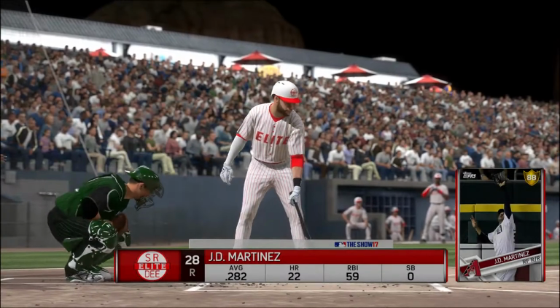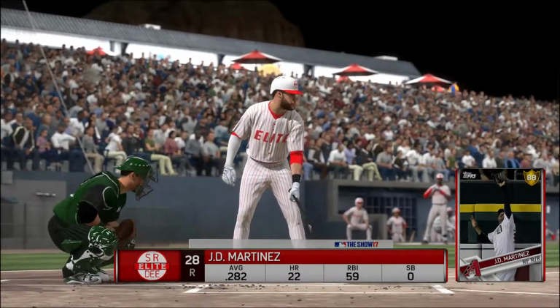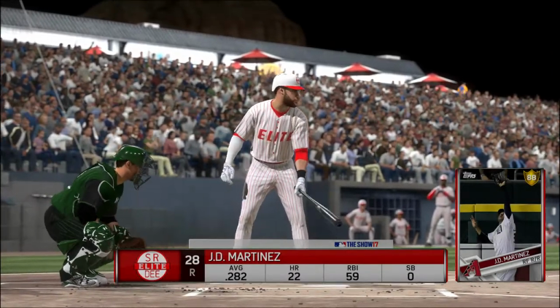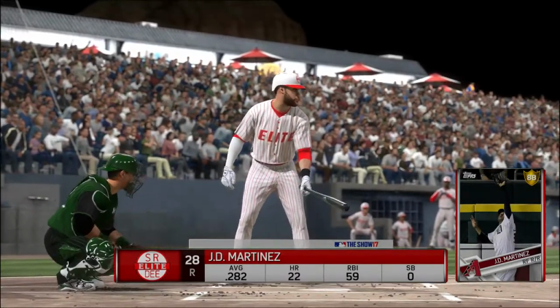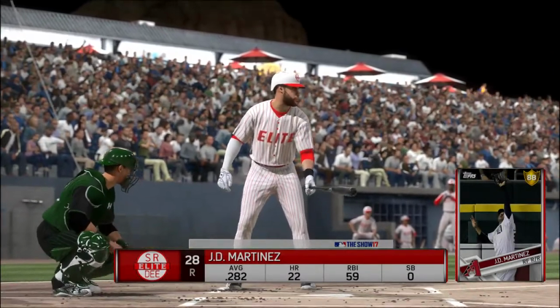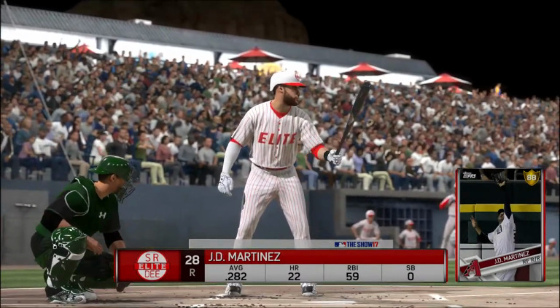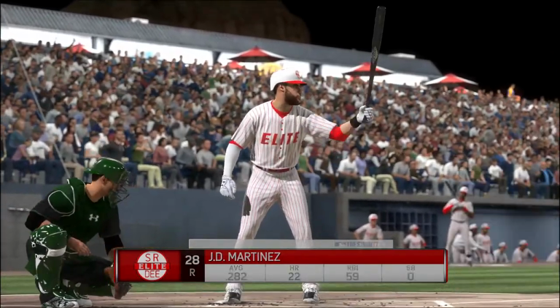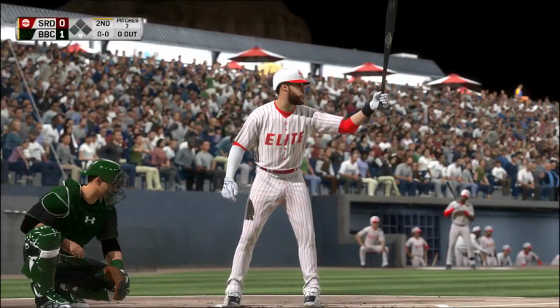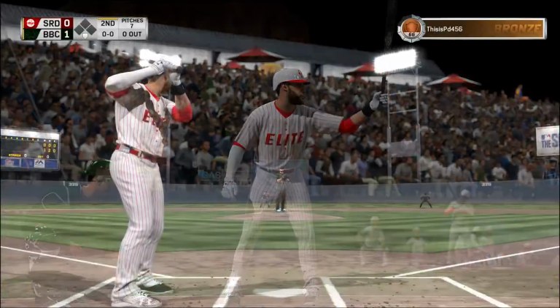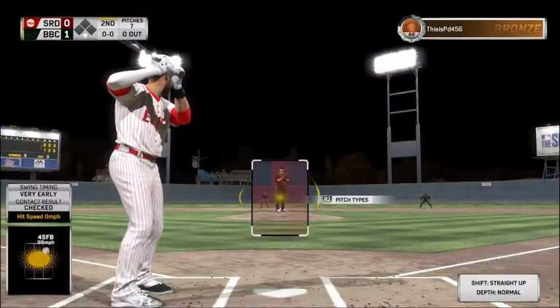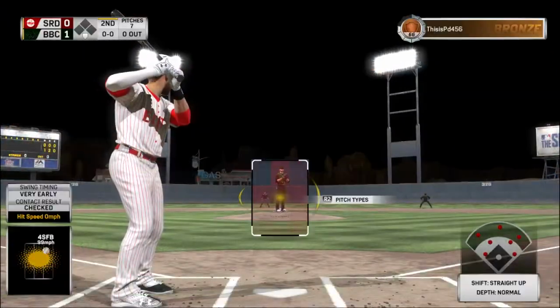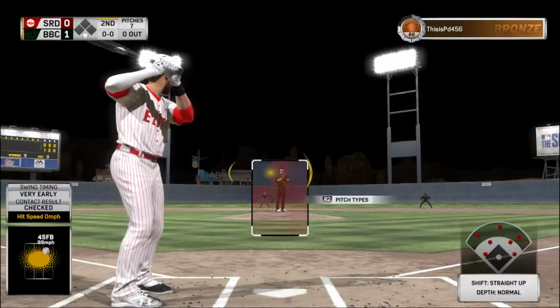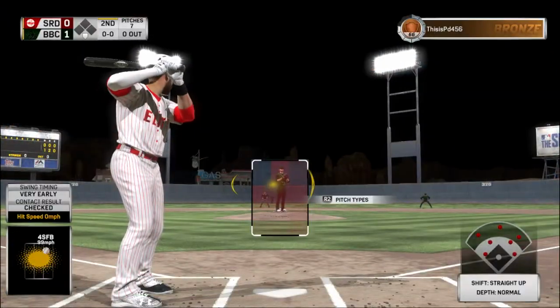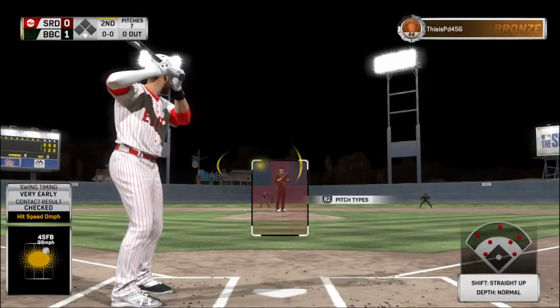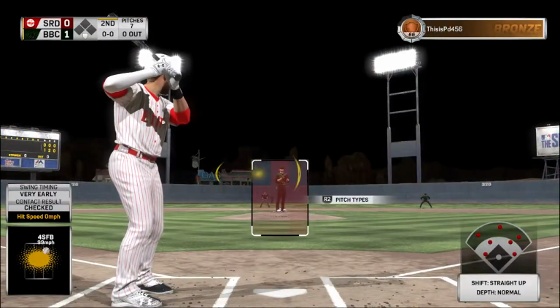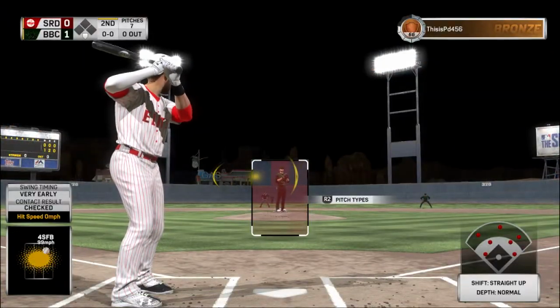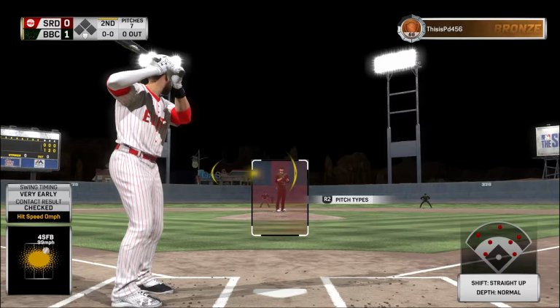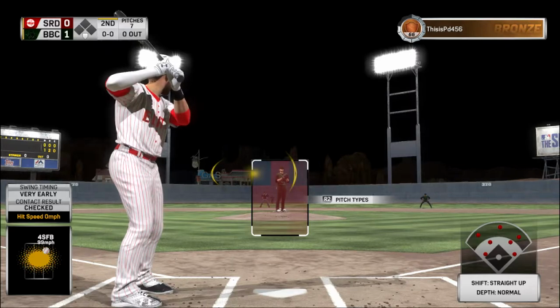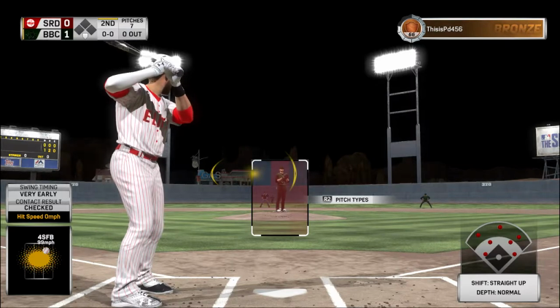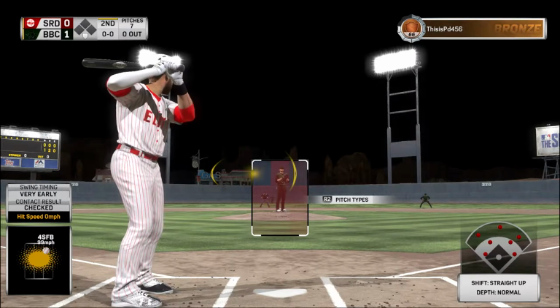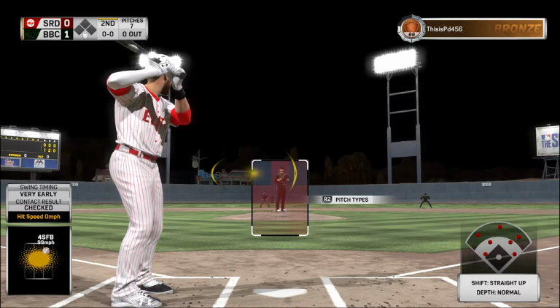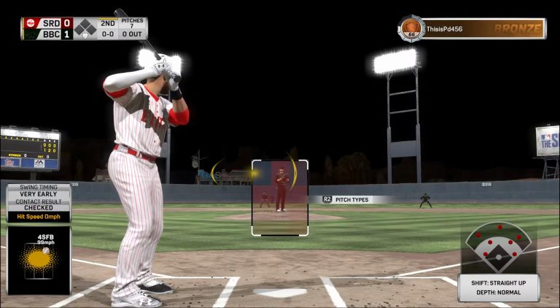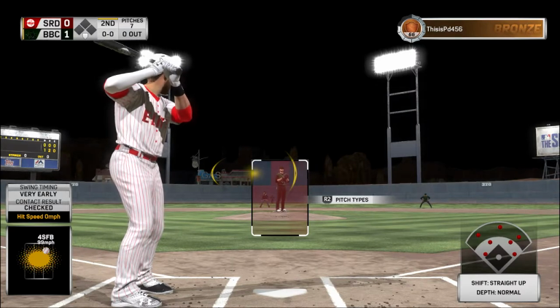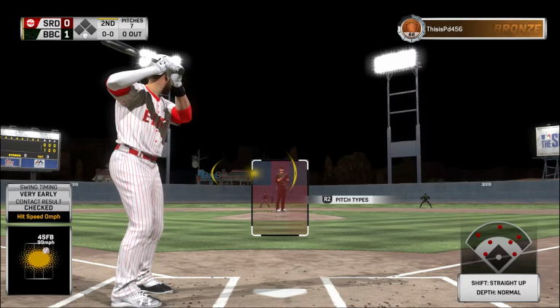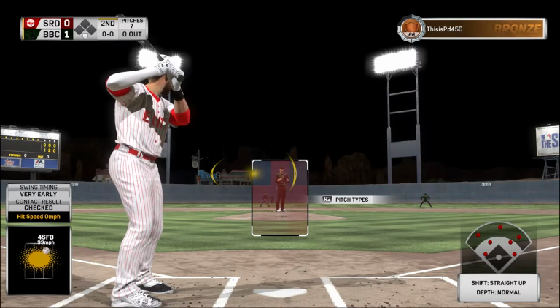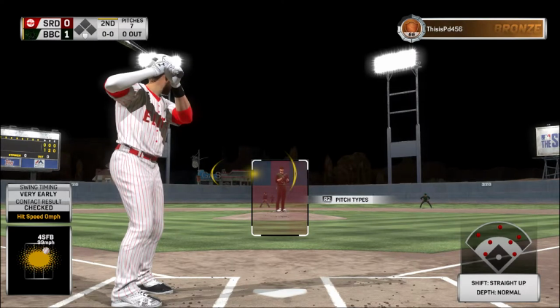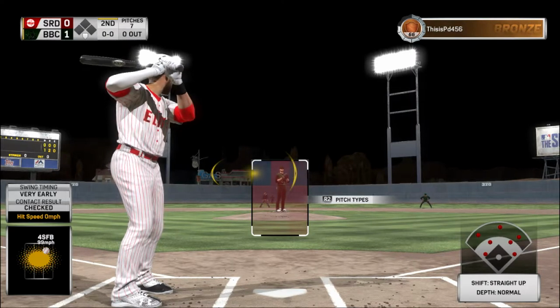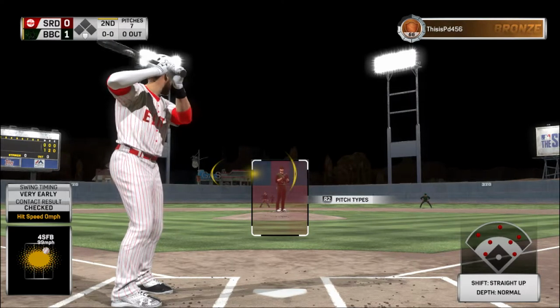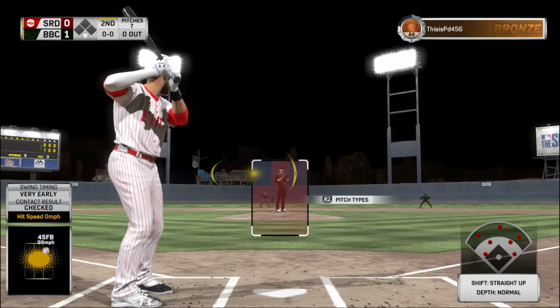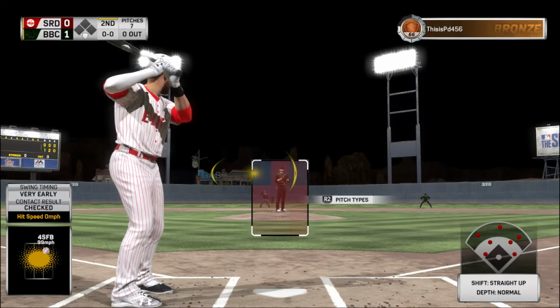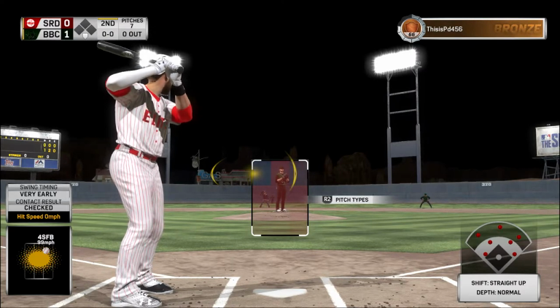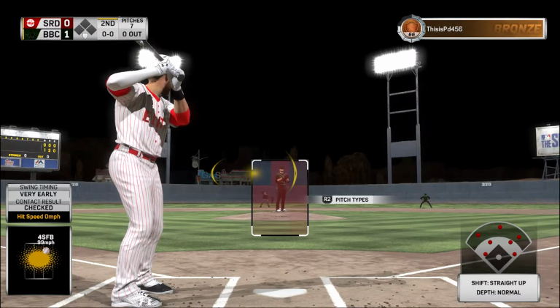Here's J.D. Martinez — he'll start things out against James Paxton as we get the second inning underway.